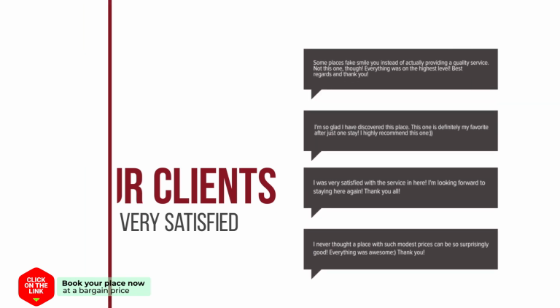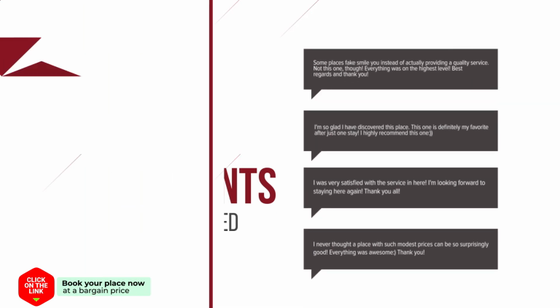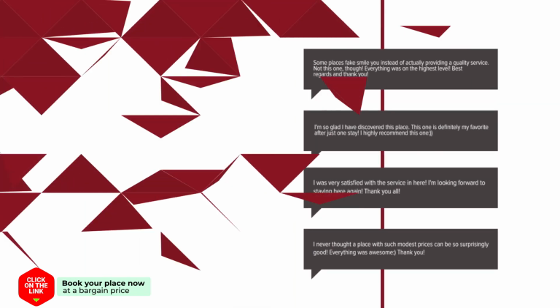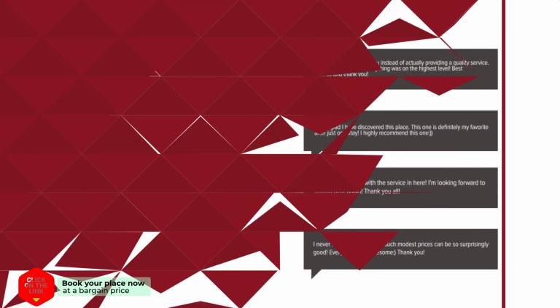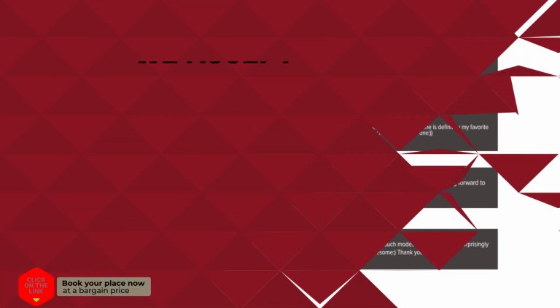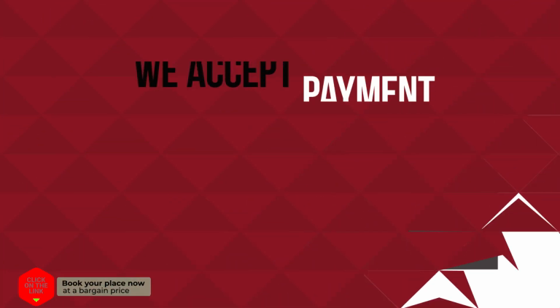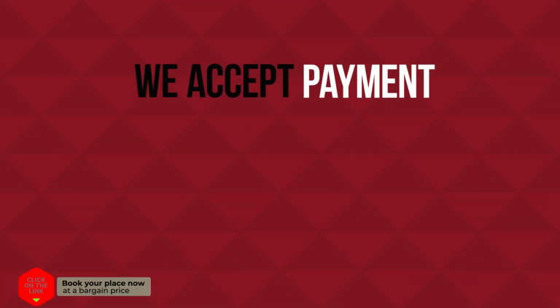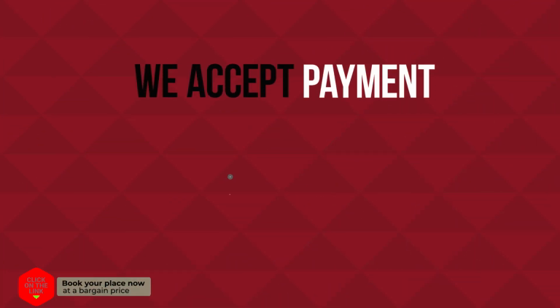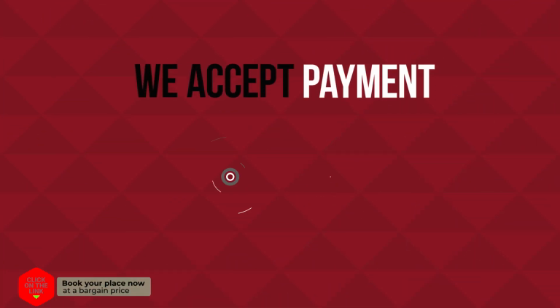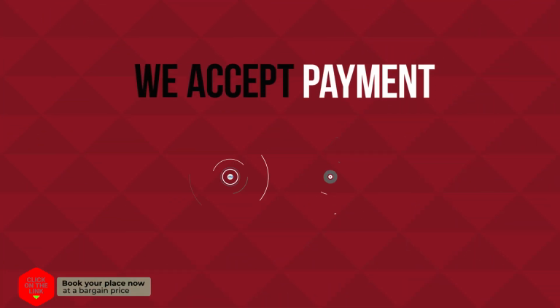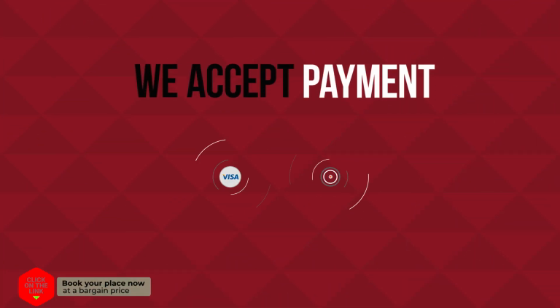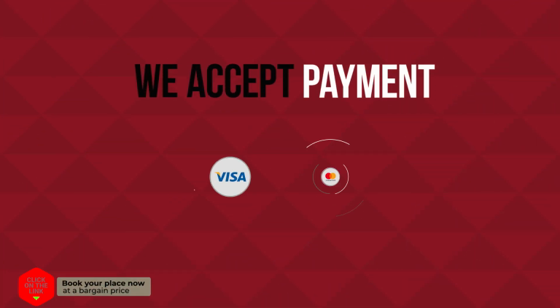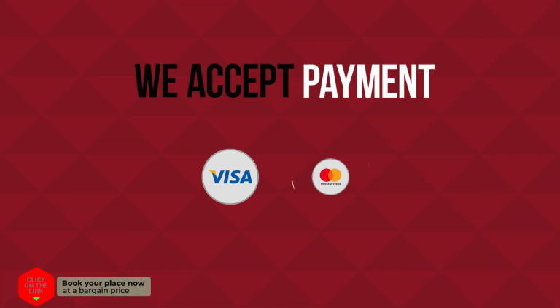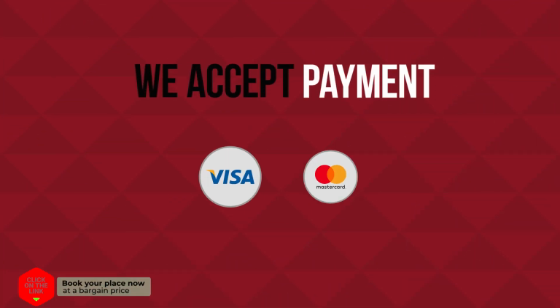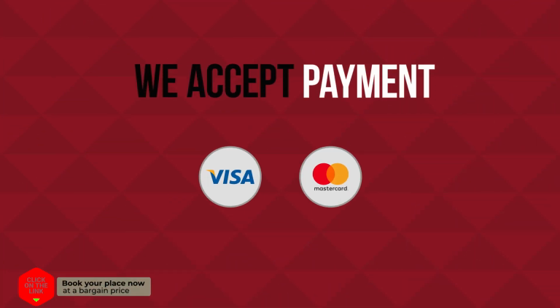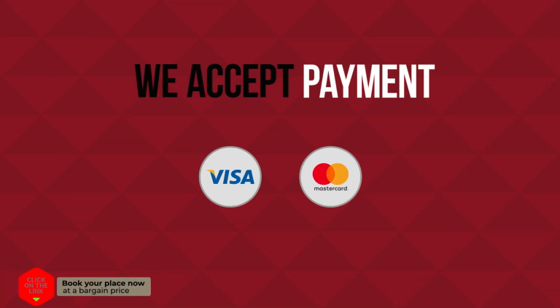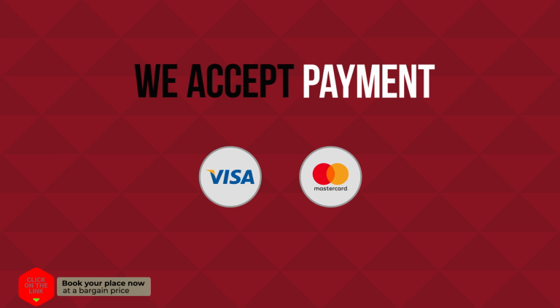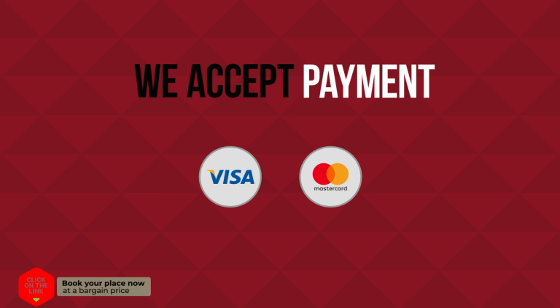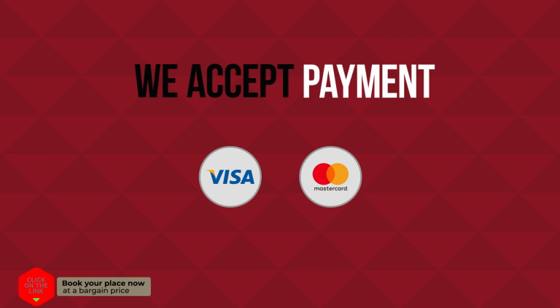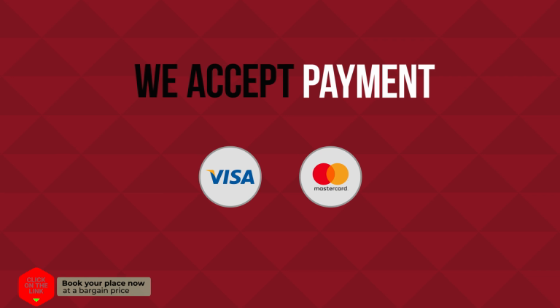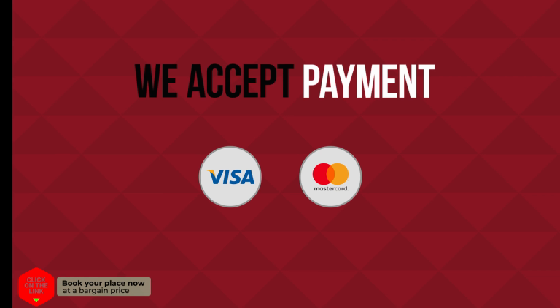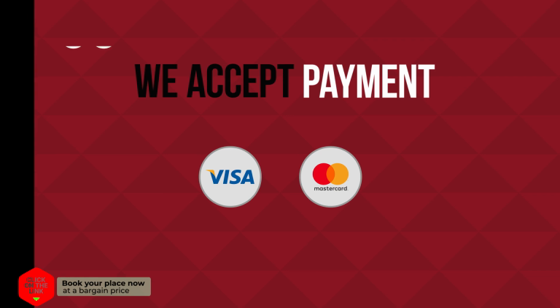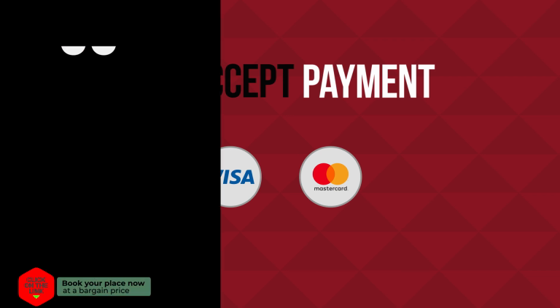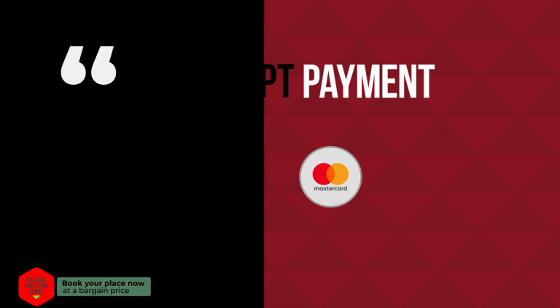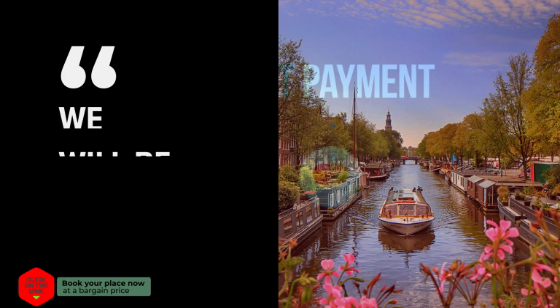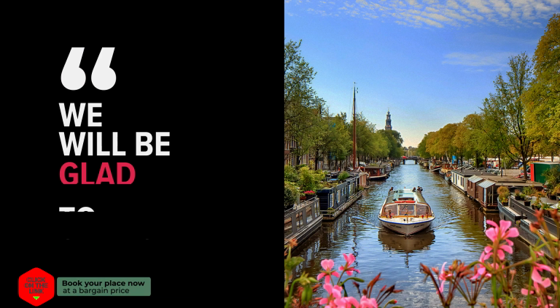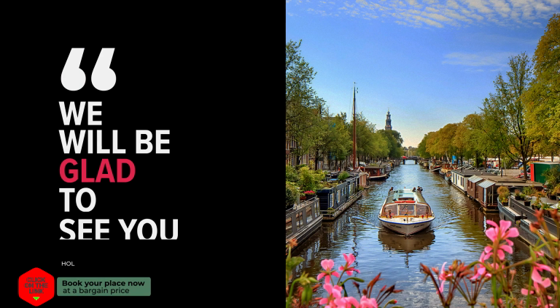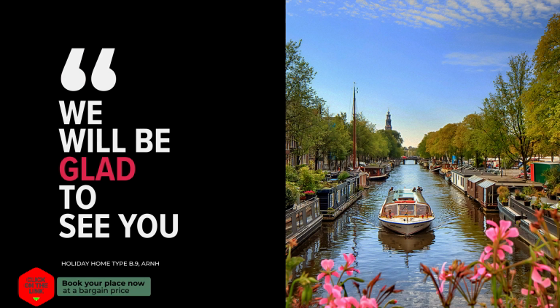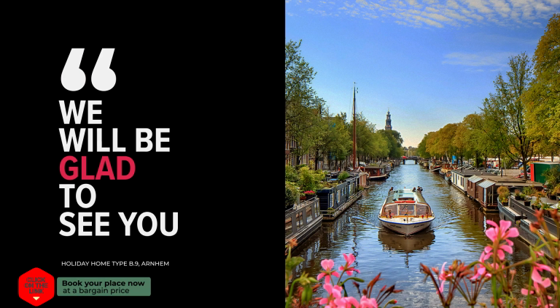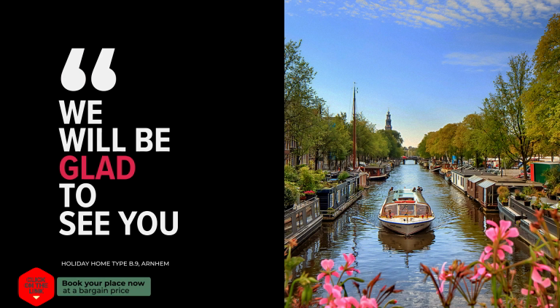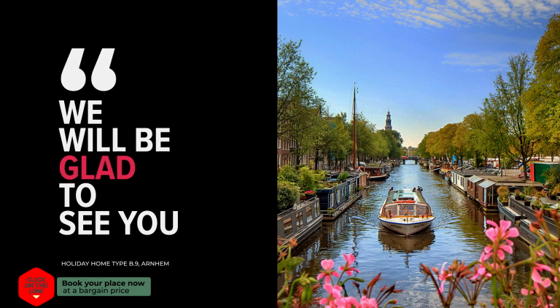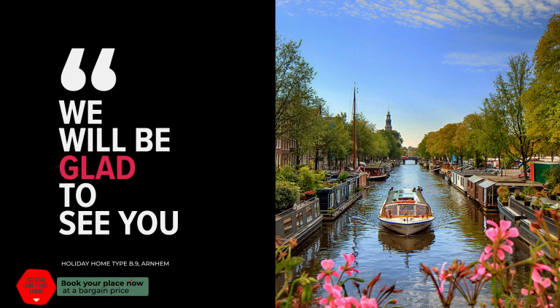We accept payment by Visa and MasterCard. We will be glad to see you.